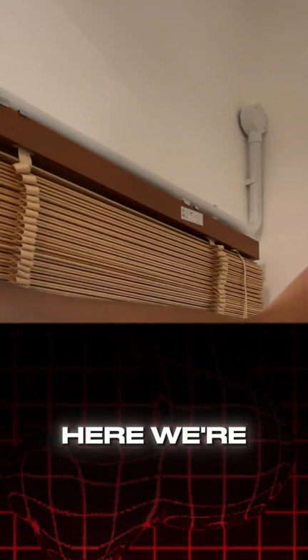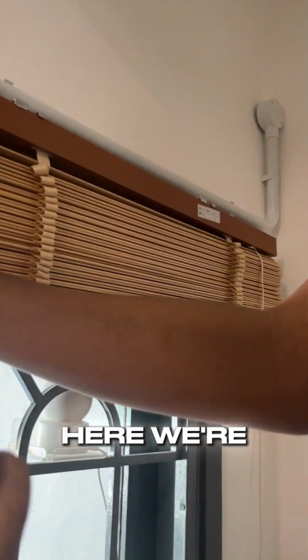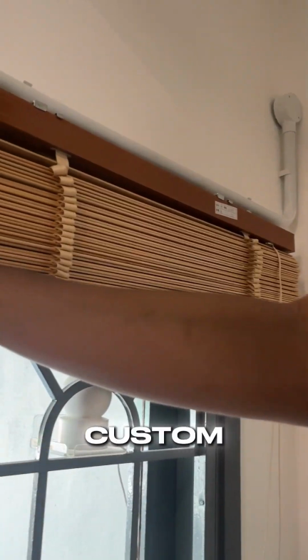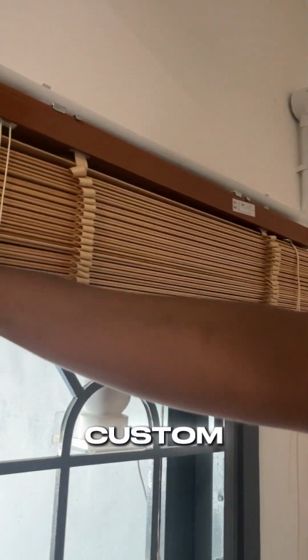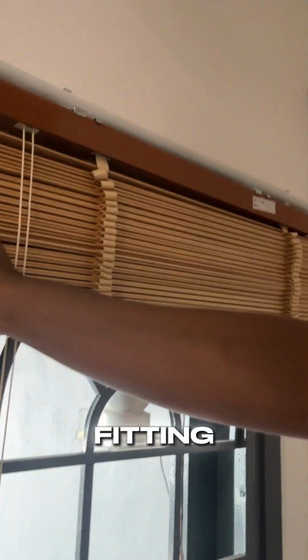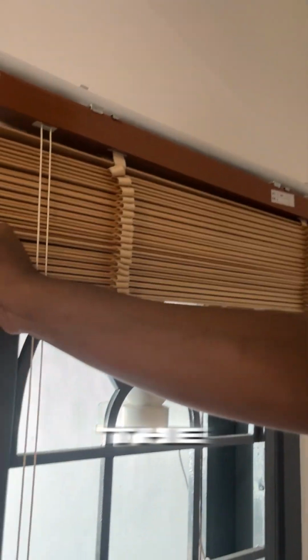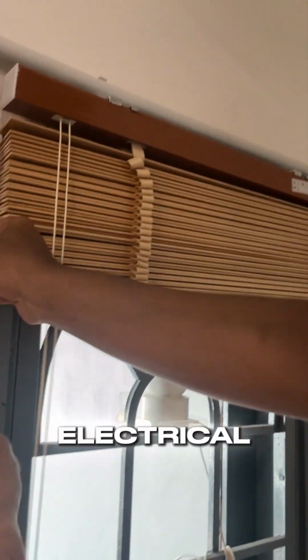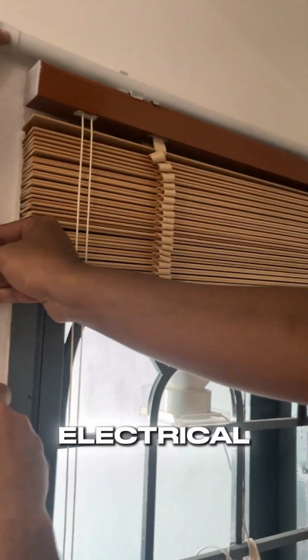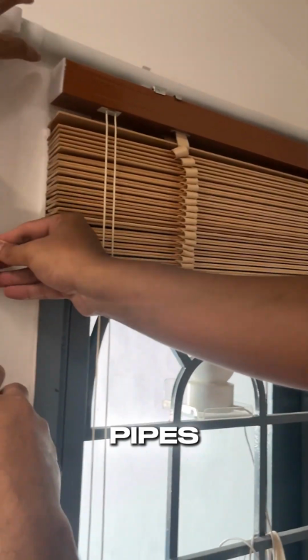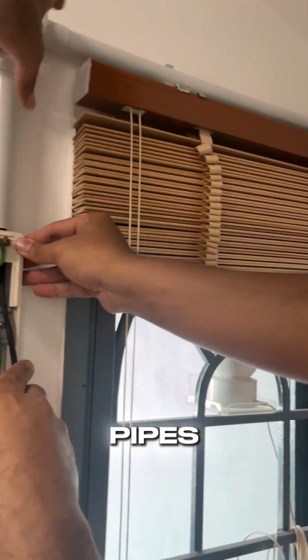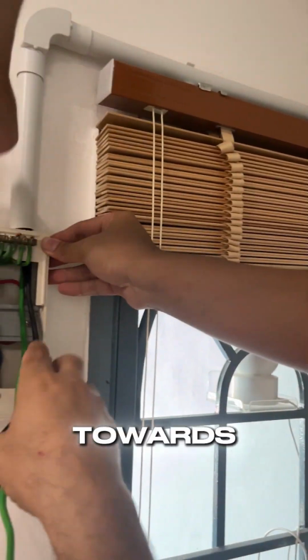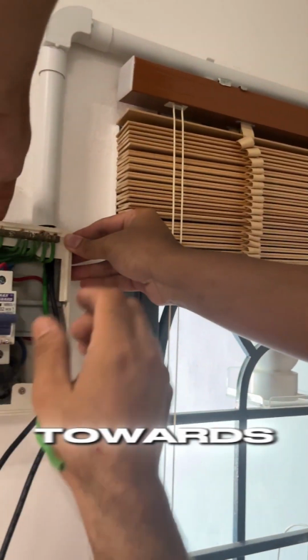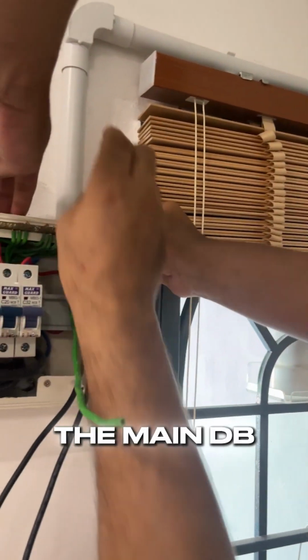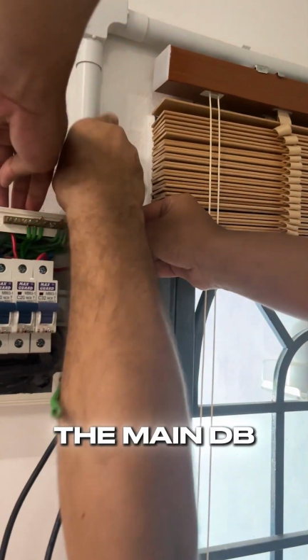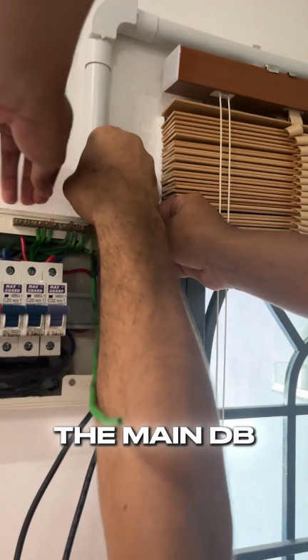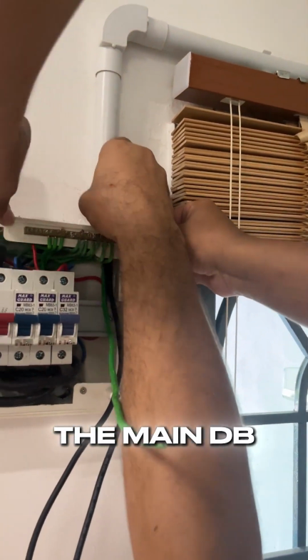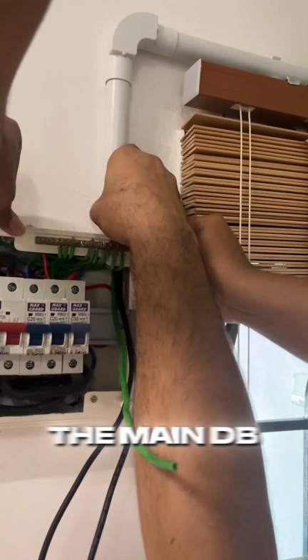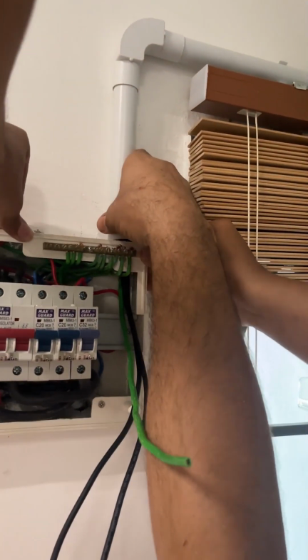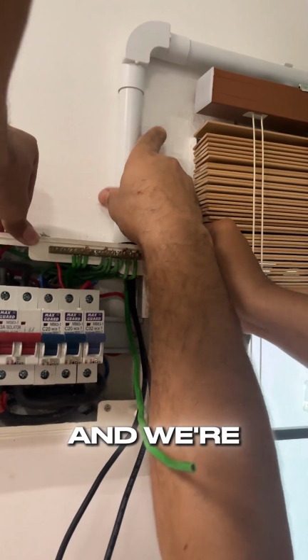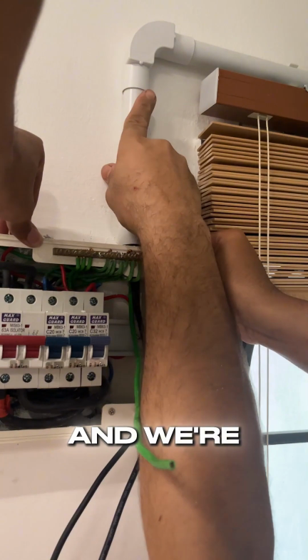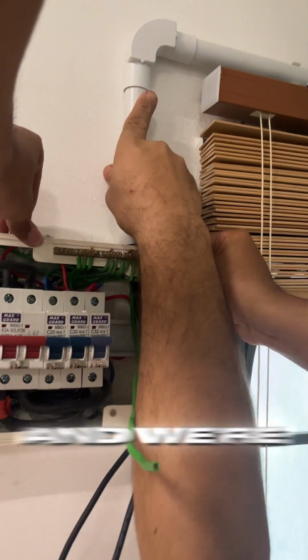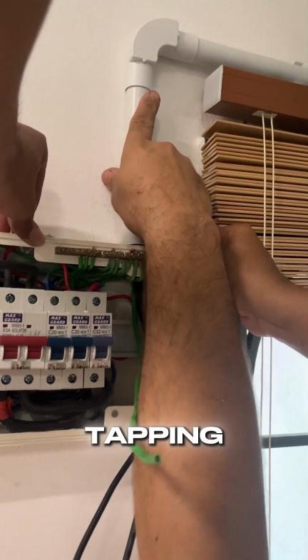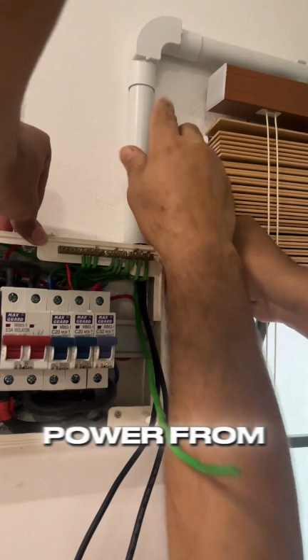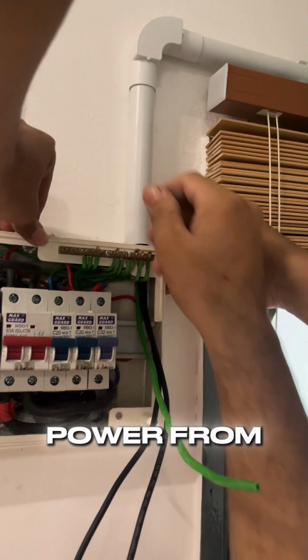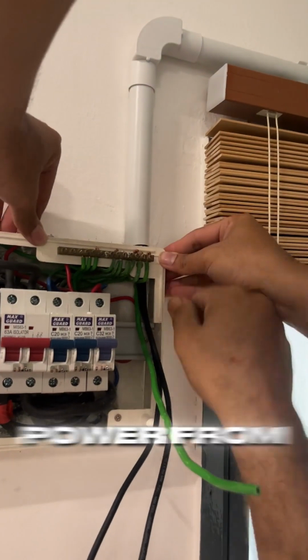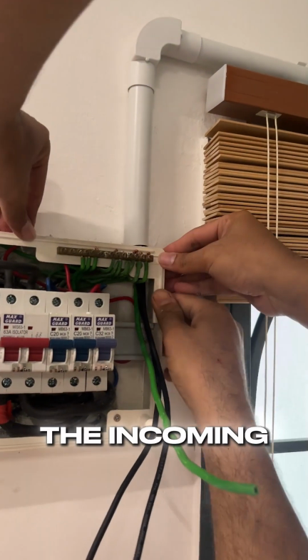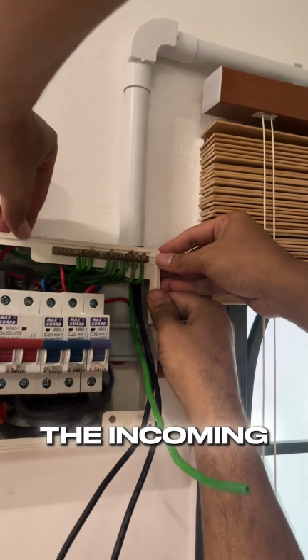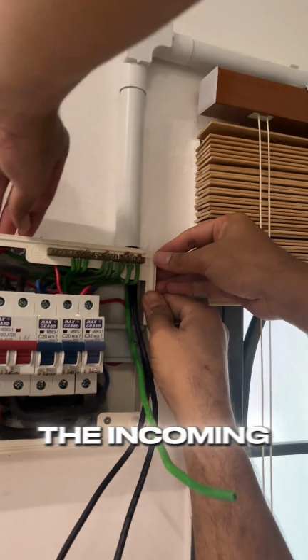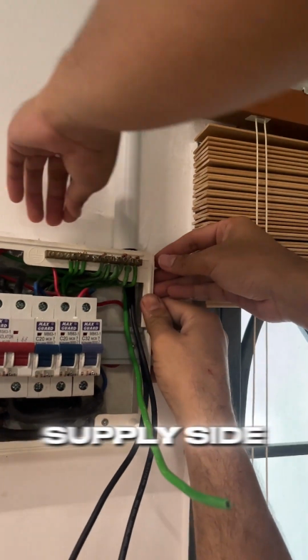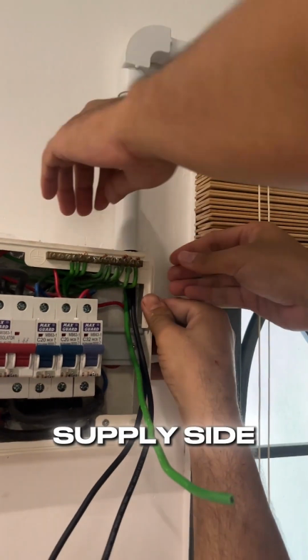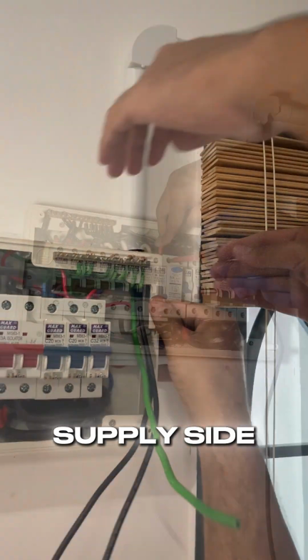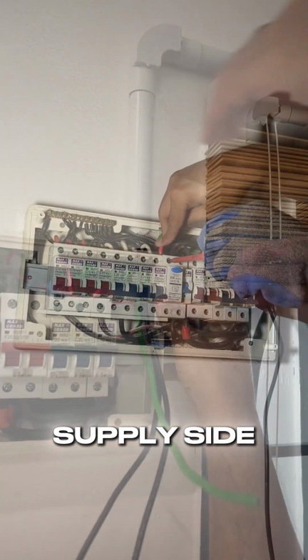Here, we're running the electrical pipes towards the main DB, and we're tapping power from the incoming supply side.